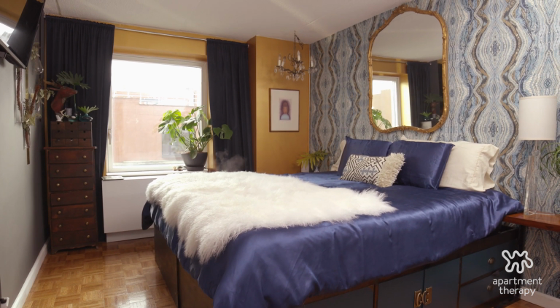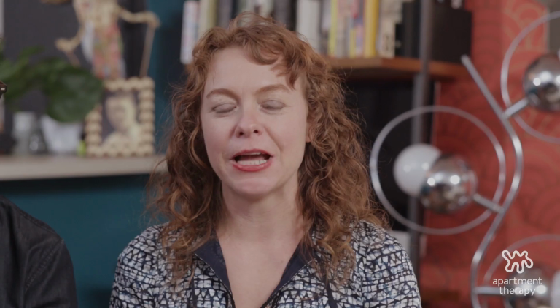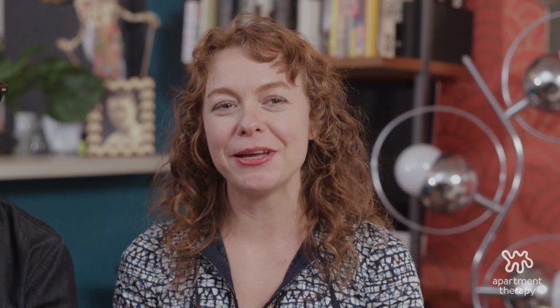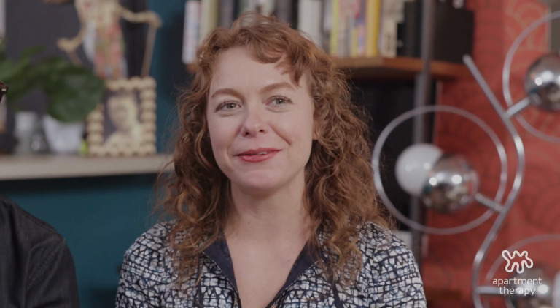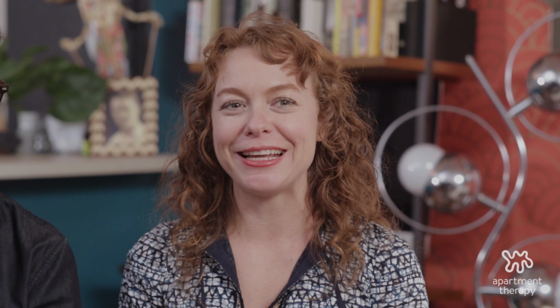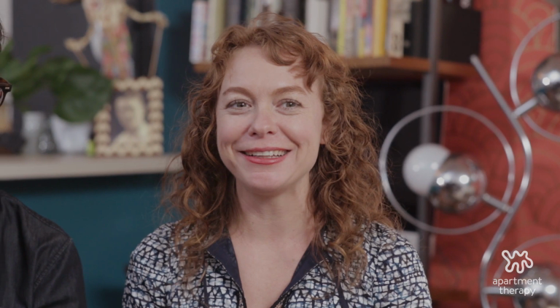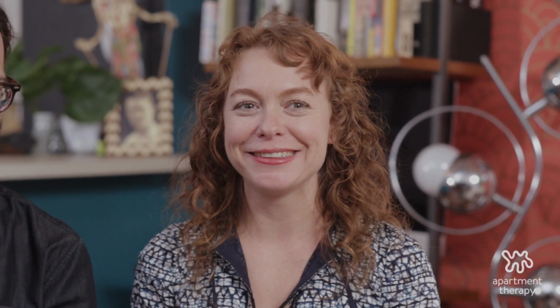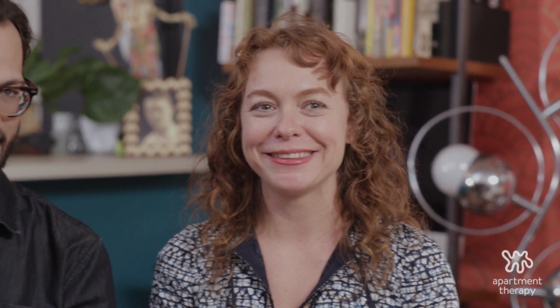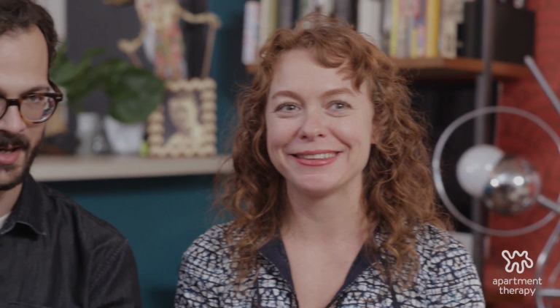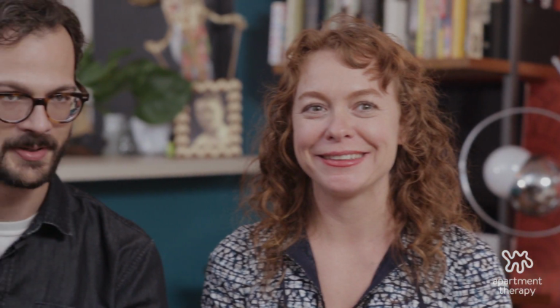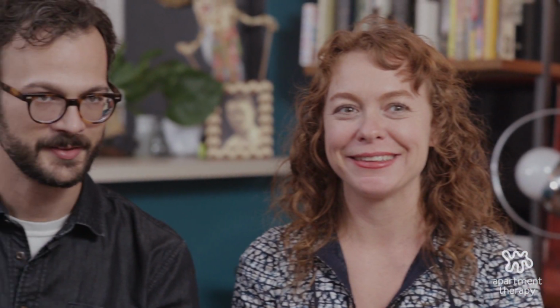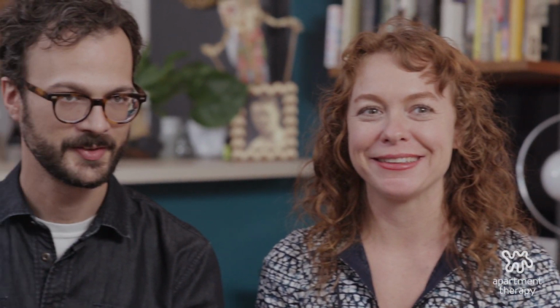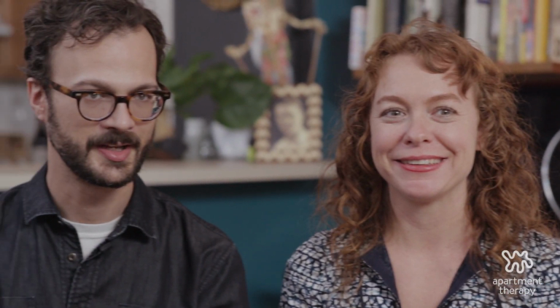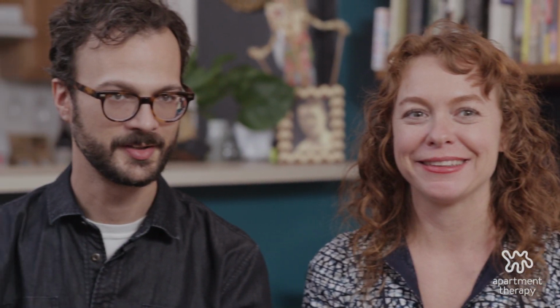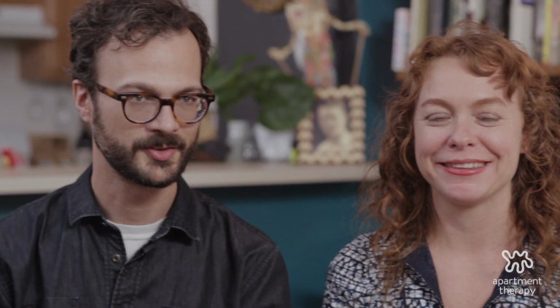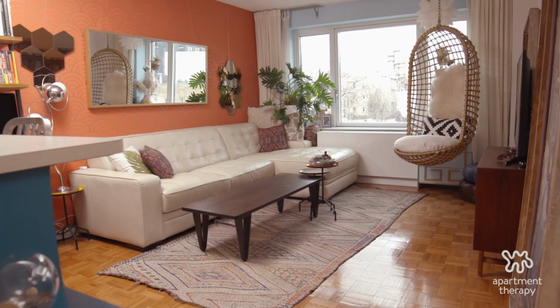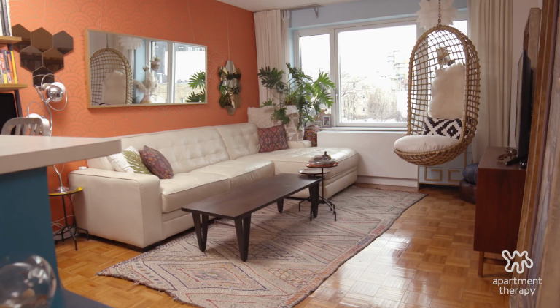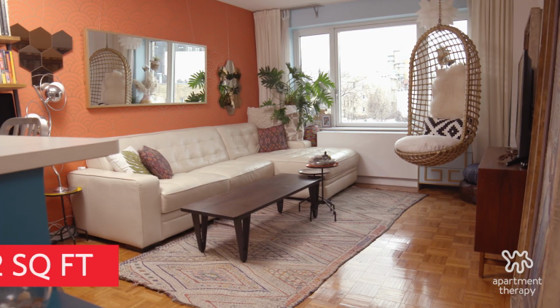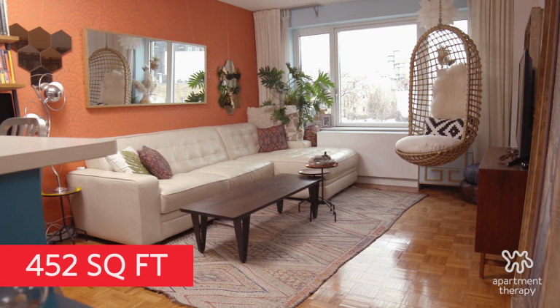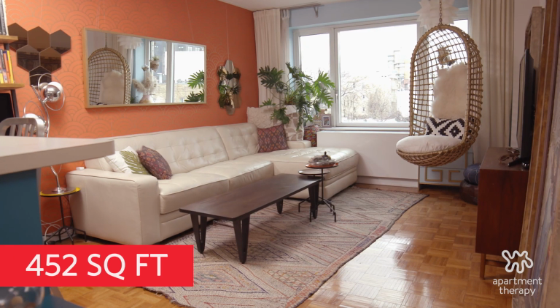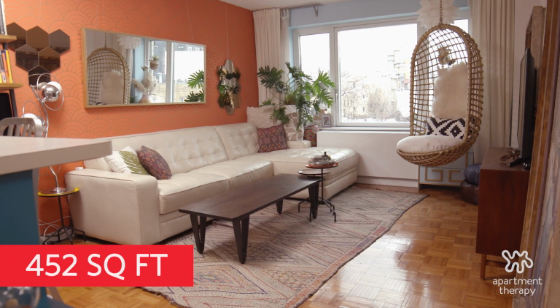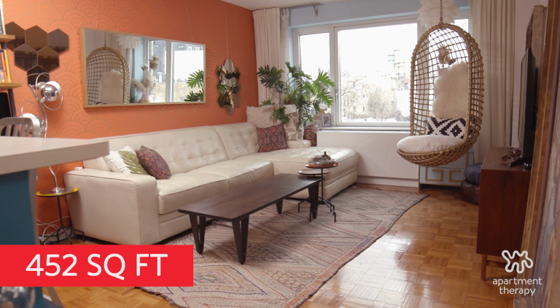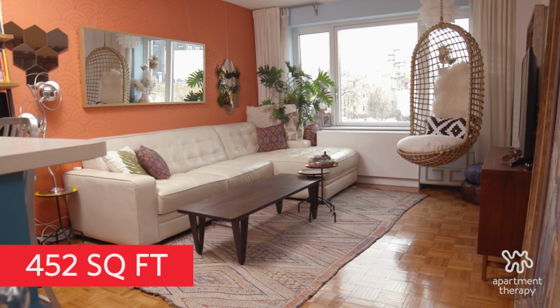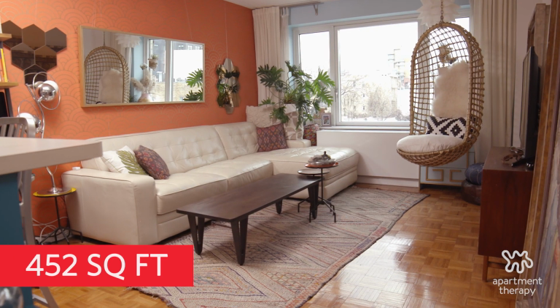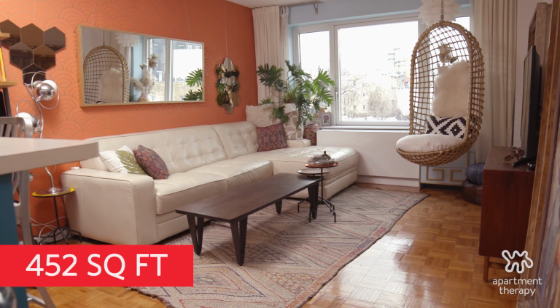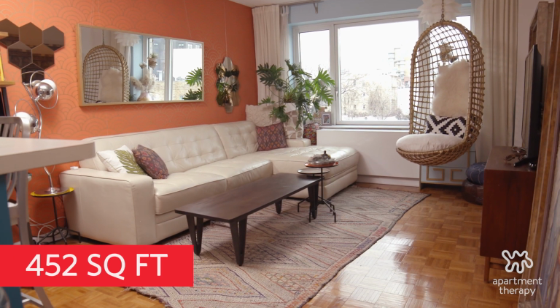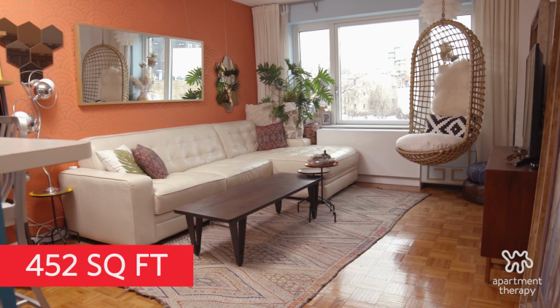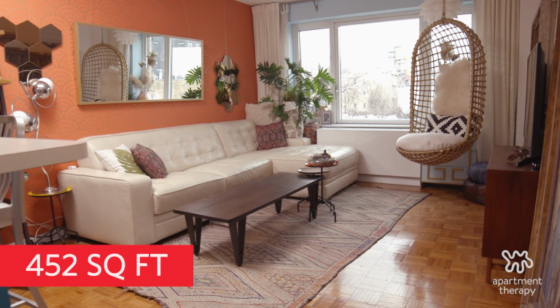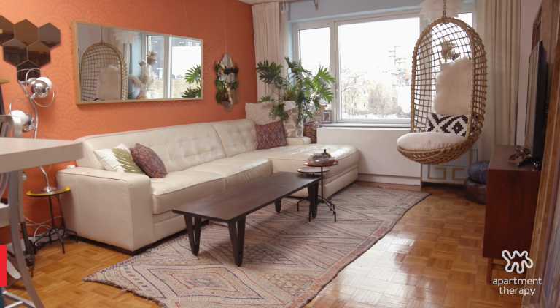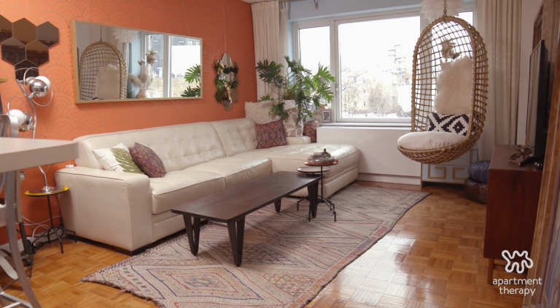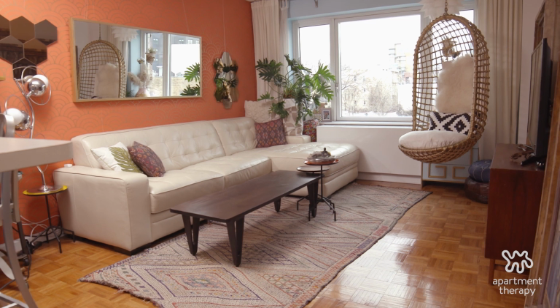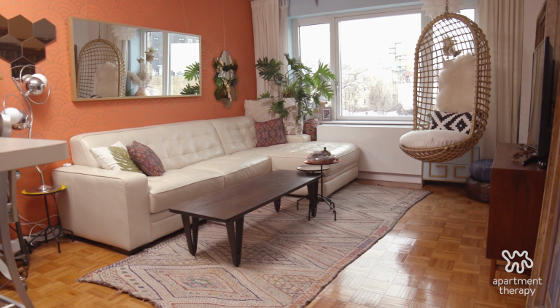Hi, my name is Nicky. And I'm Bennett and this is our 452 square foot apartment in Williamsburg, Brooklyn.